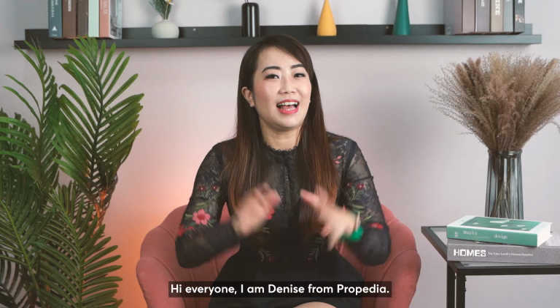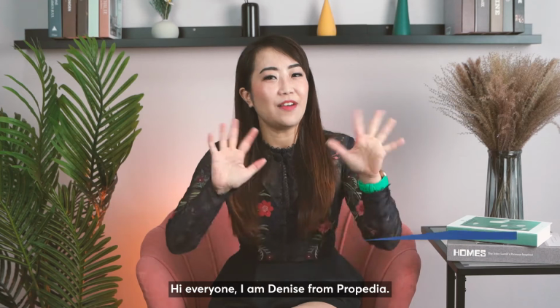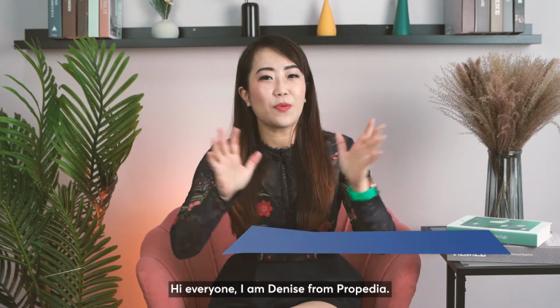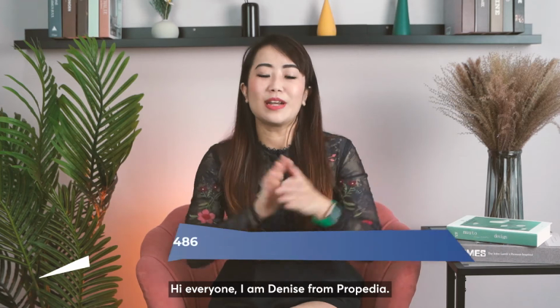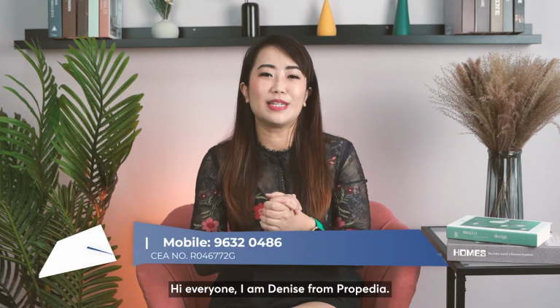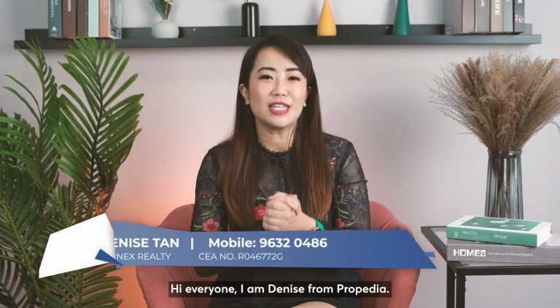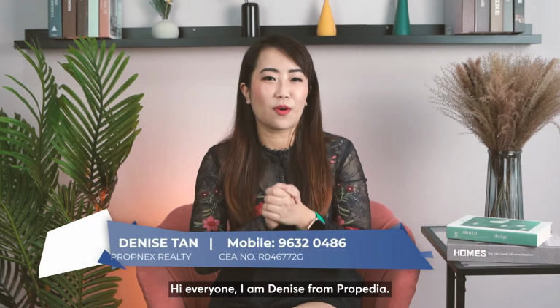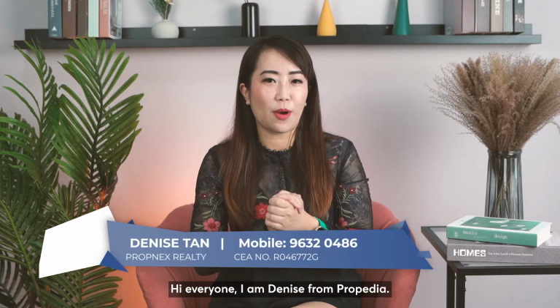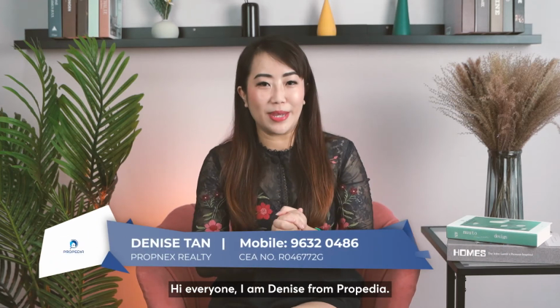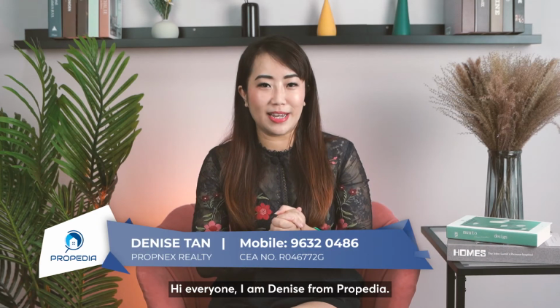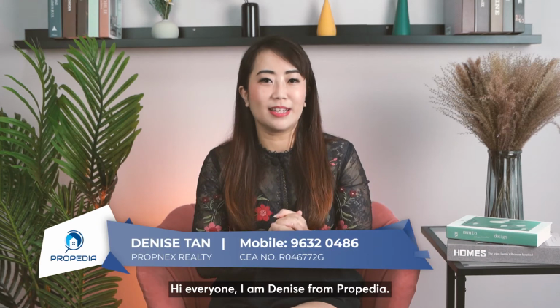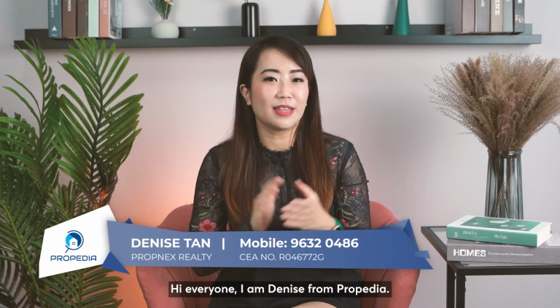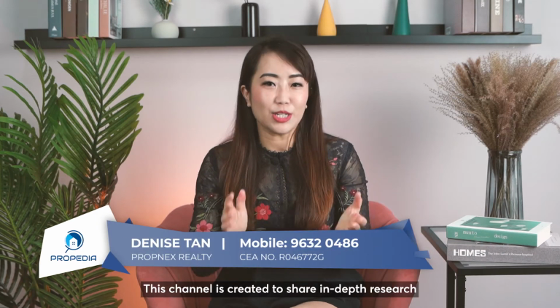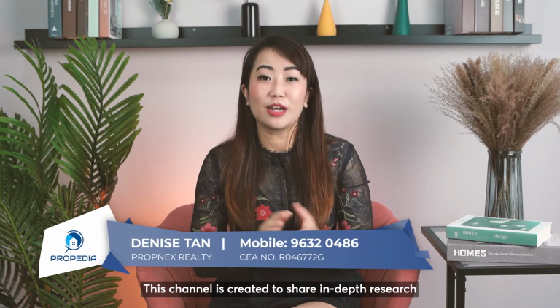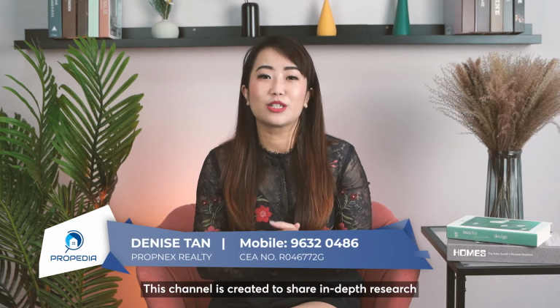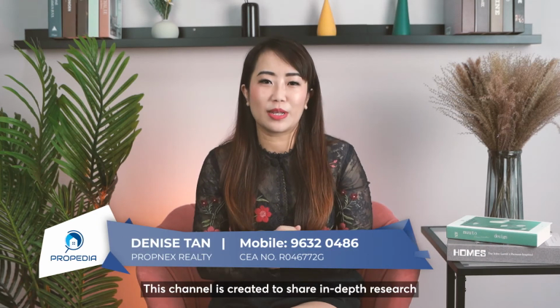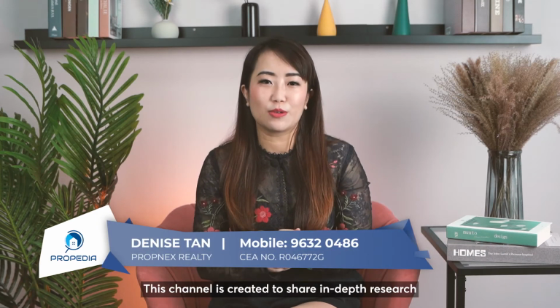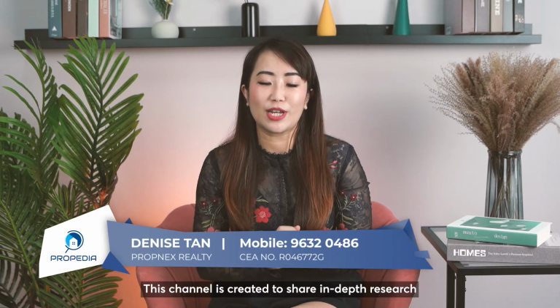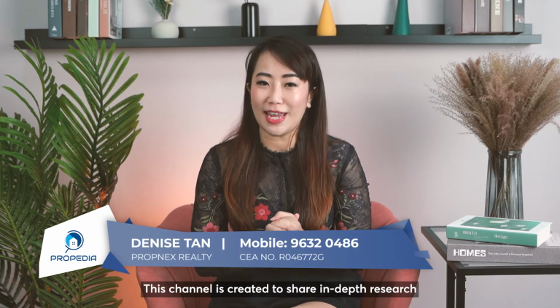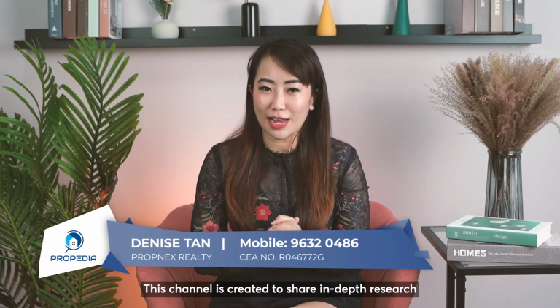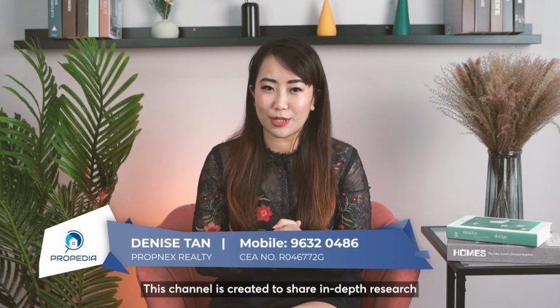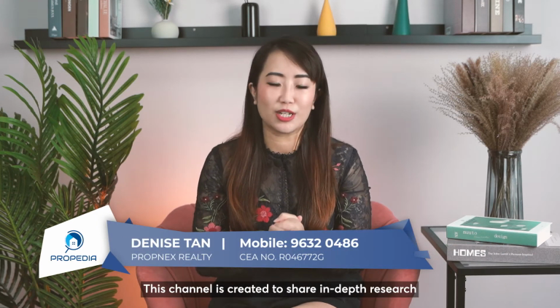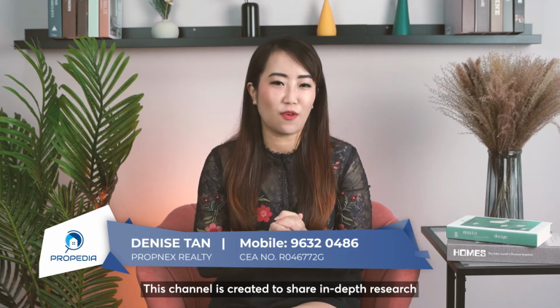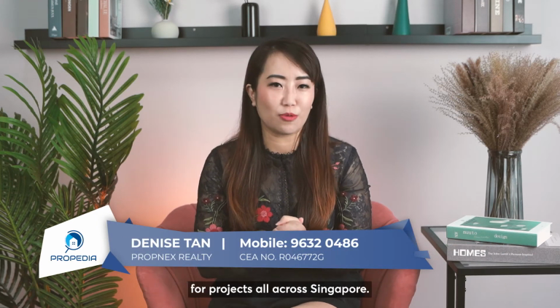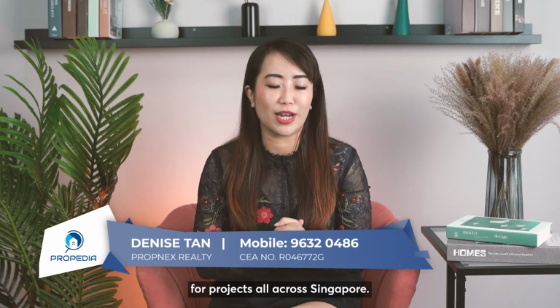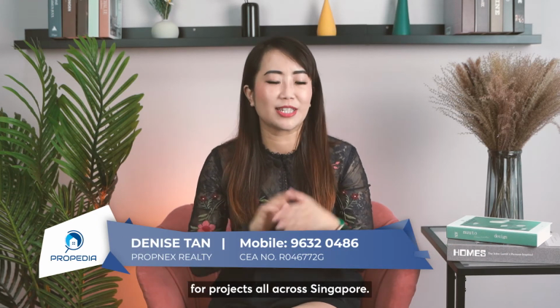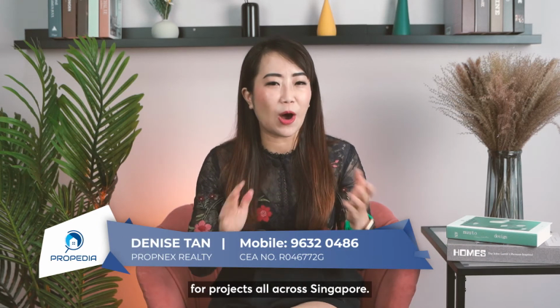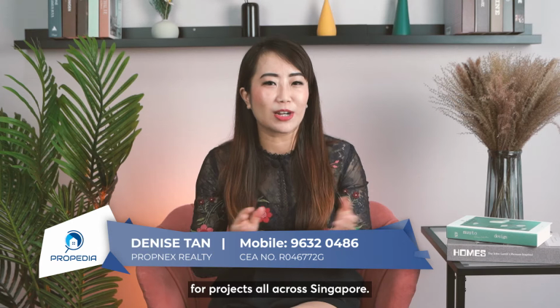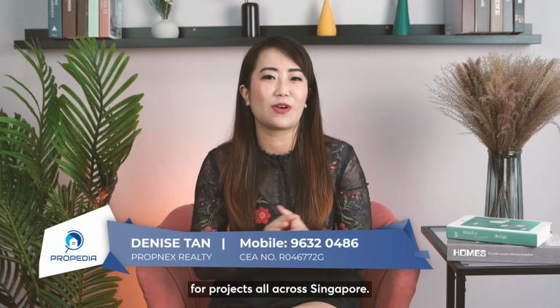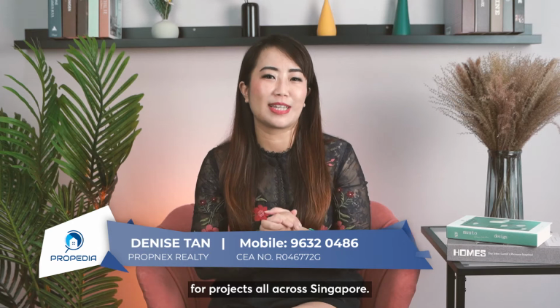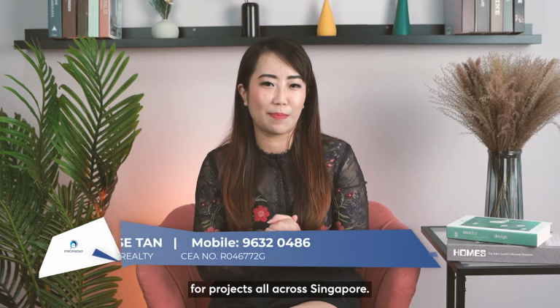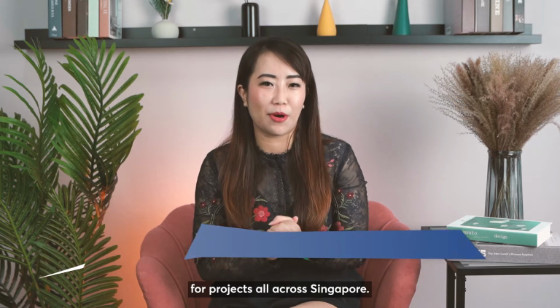Hi everyone, I'm Denise from Proppedia. This channel is created to share in-depth research for projects all across Singapore.